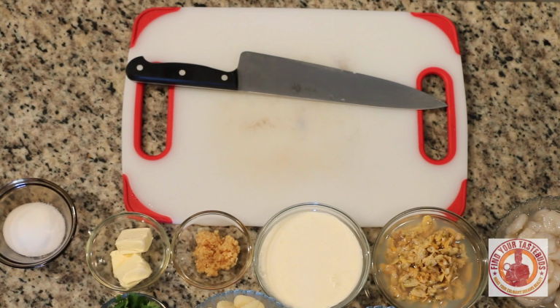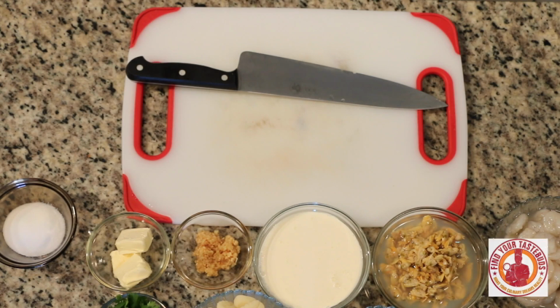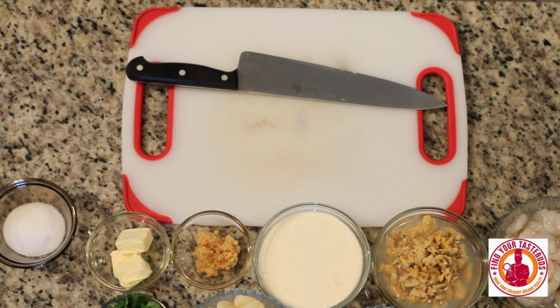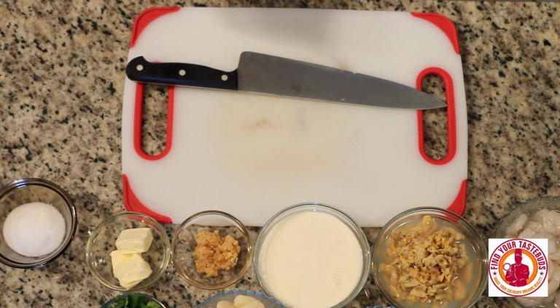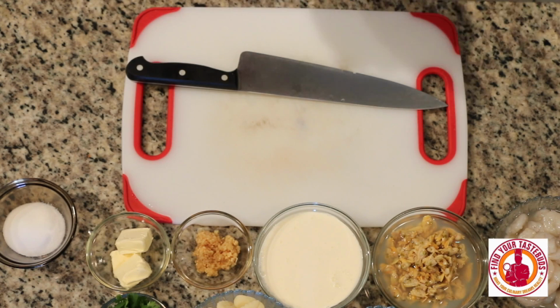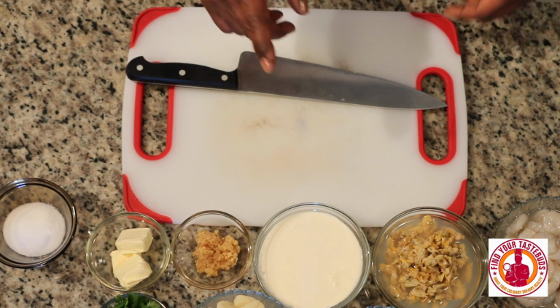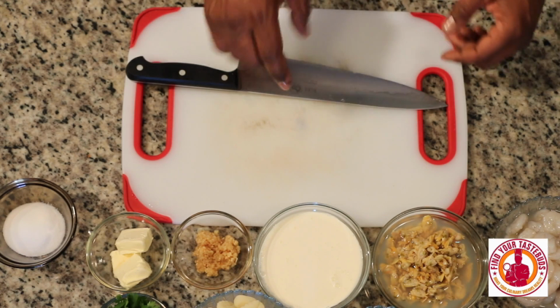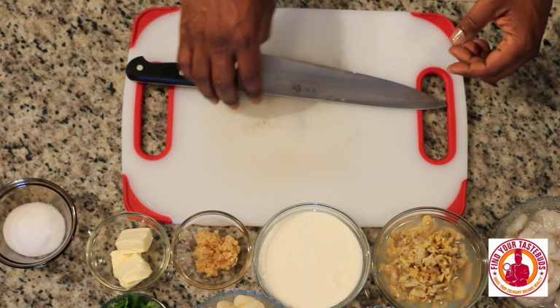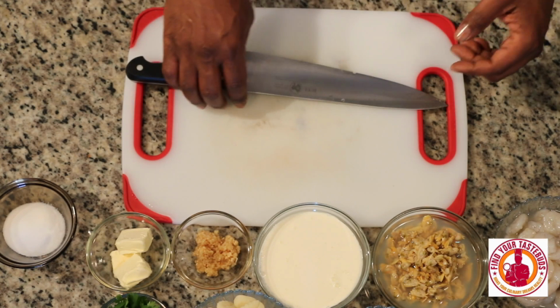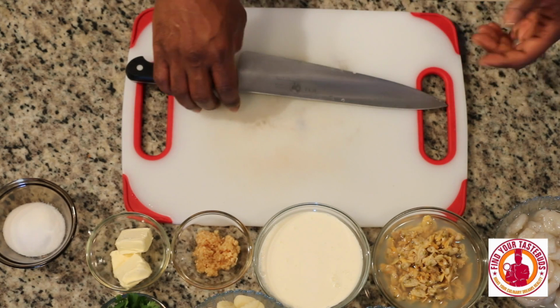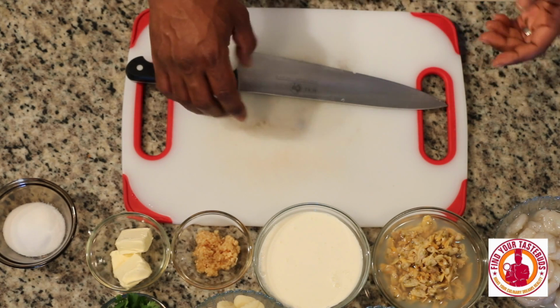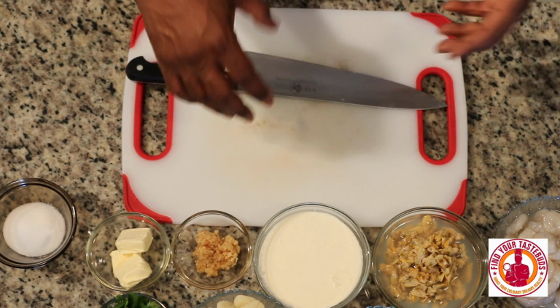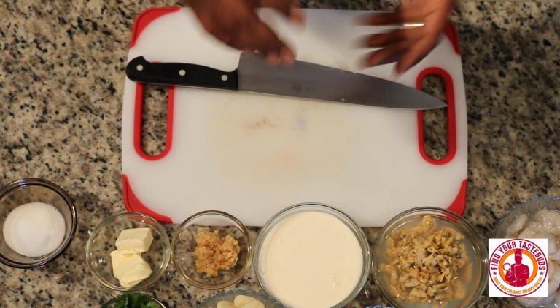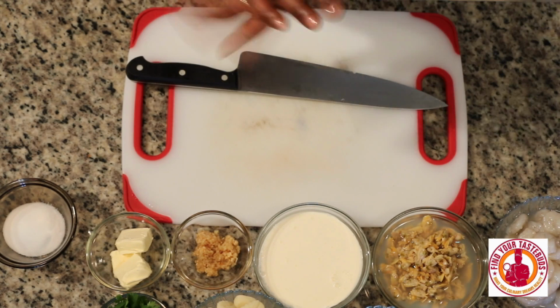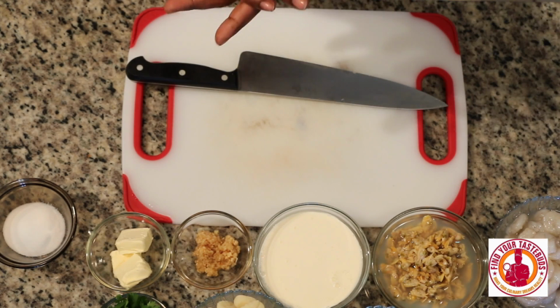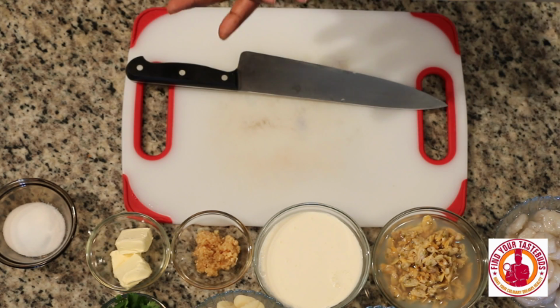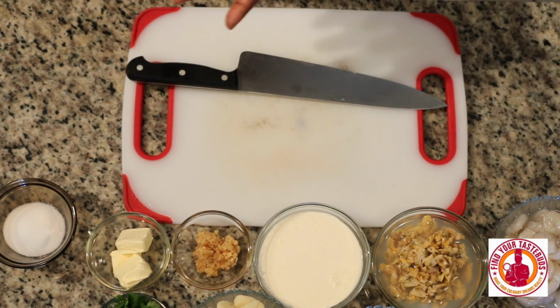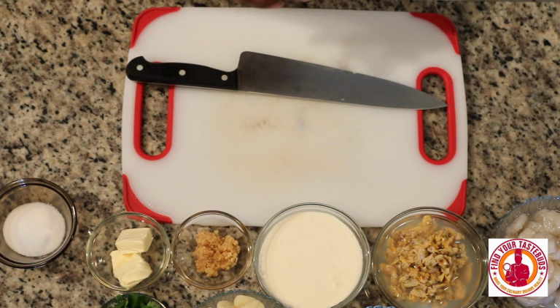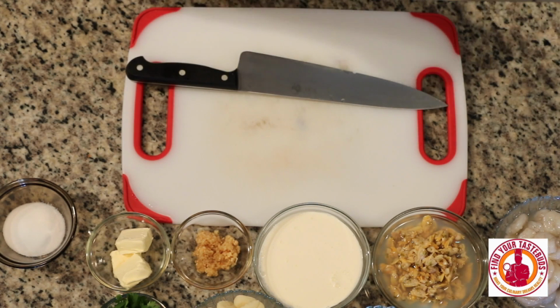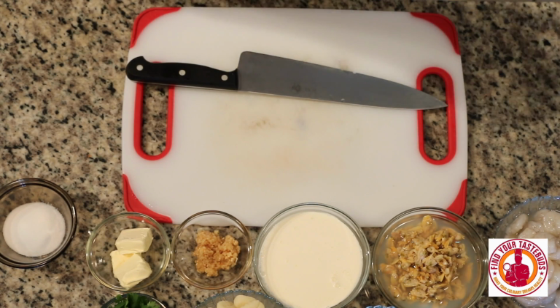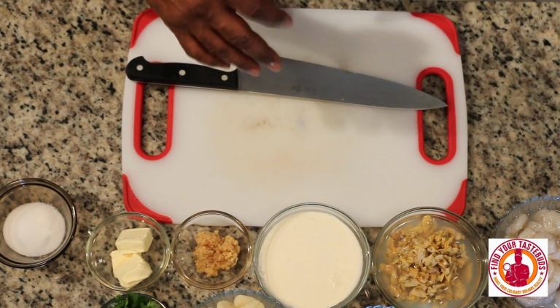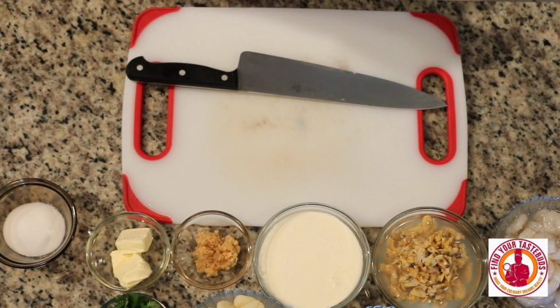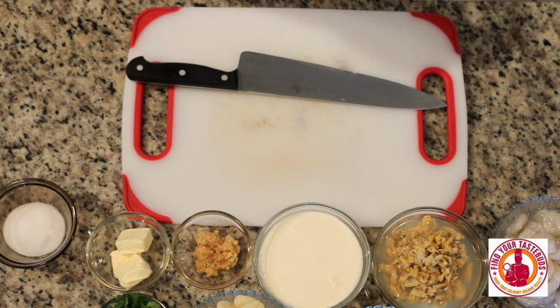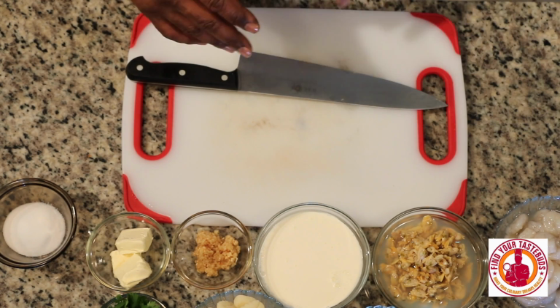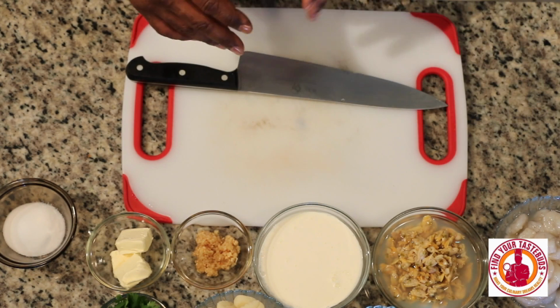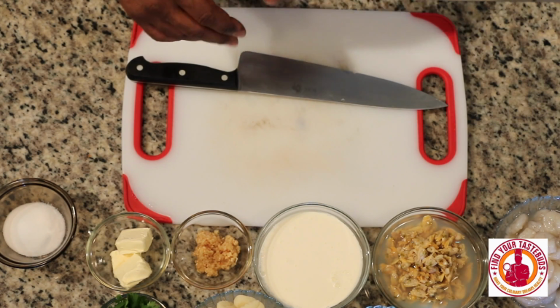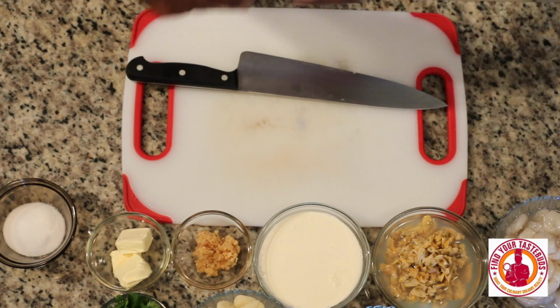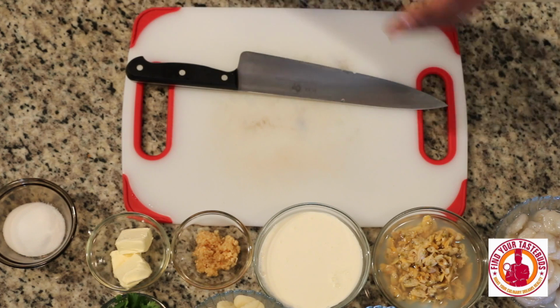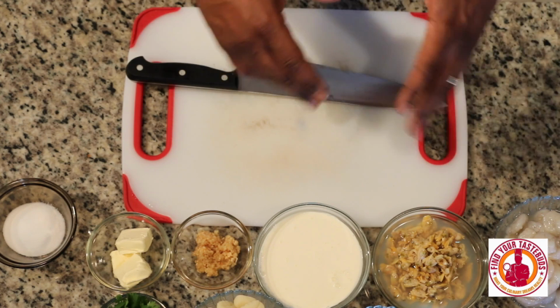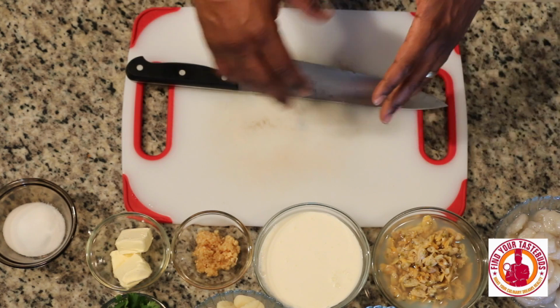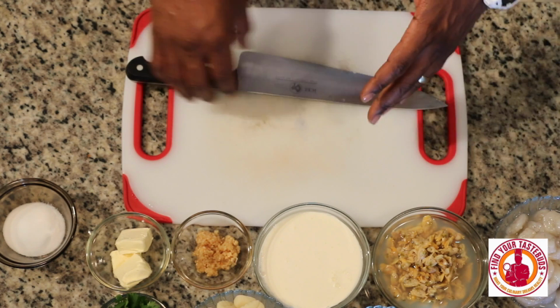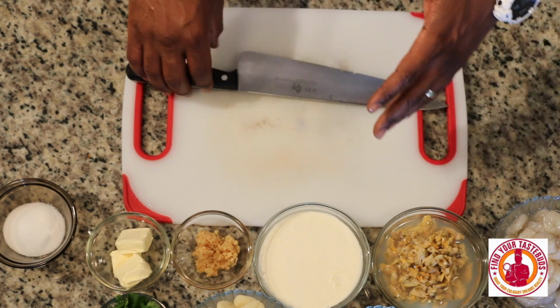Welcome to Find Your Taste Buds. Today's special: shrimp scampi with gnocchi.